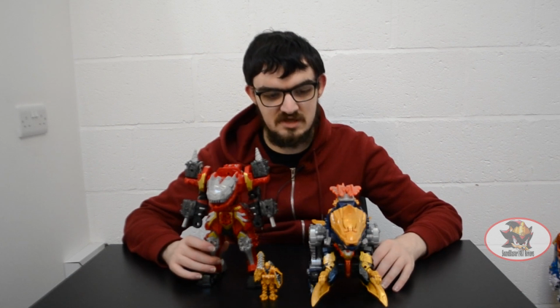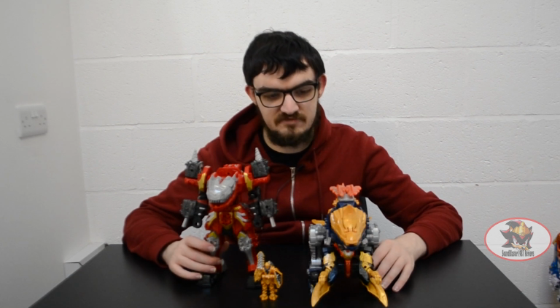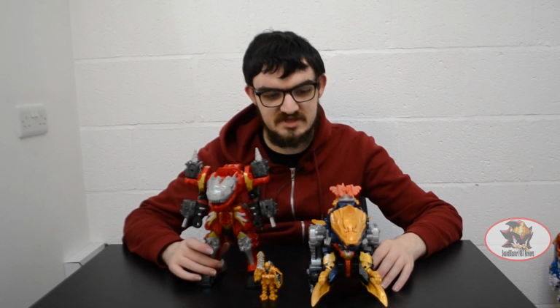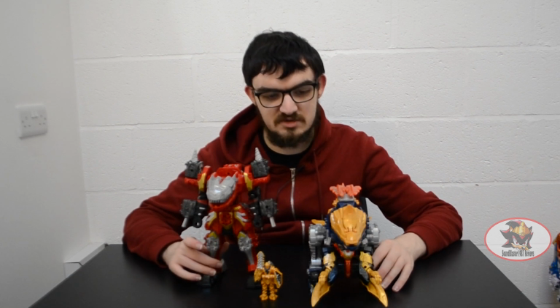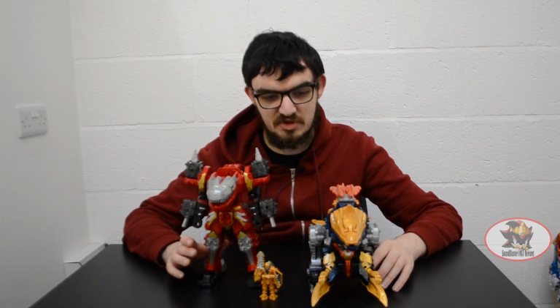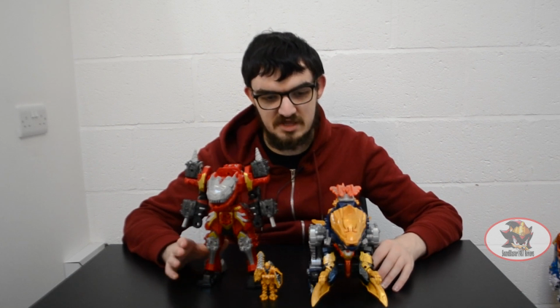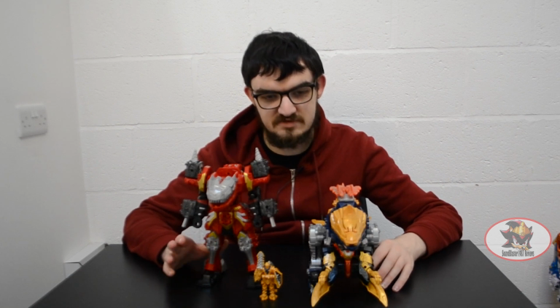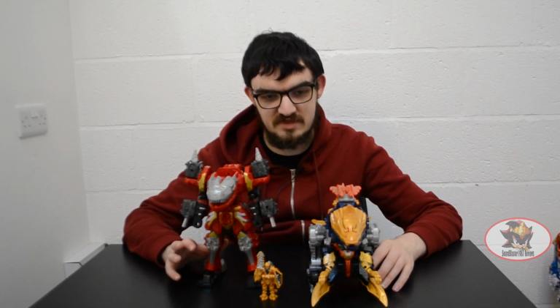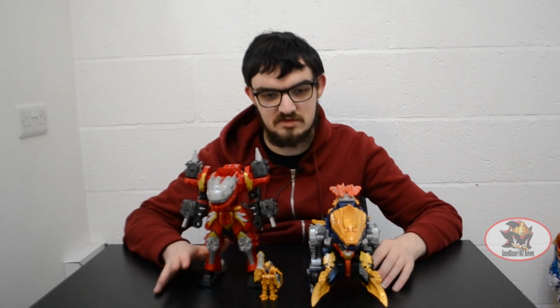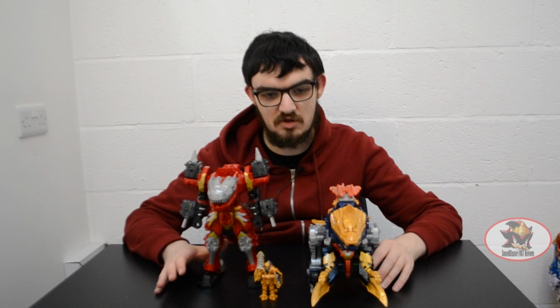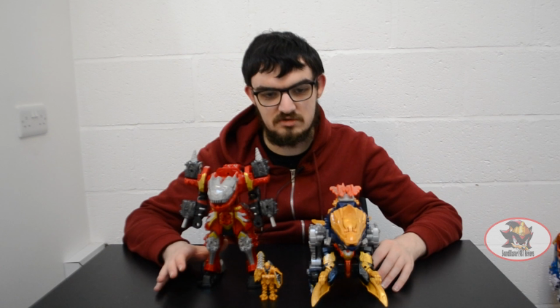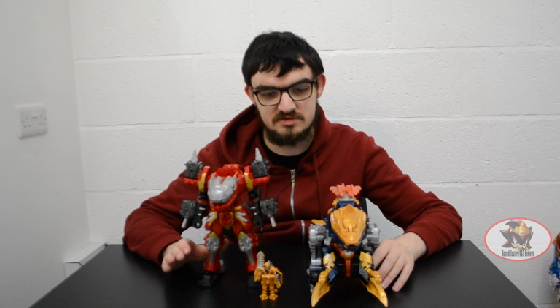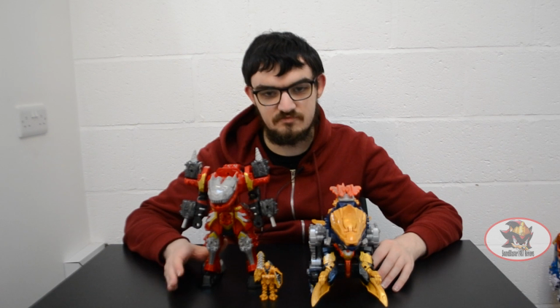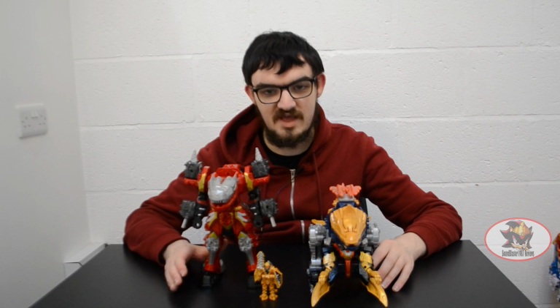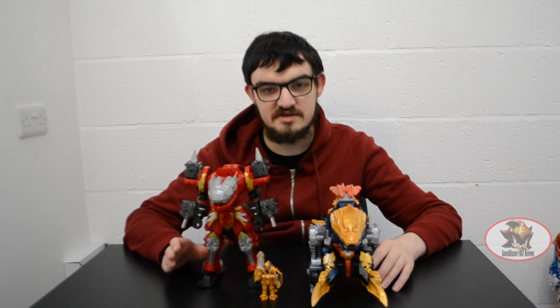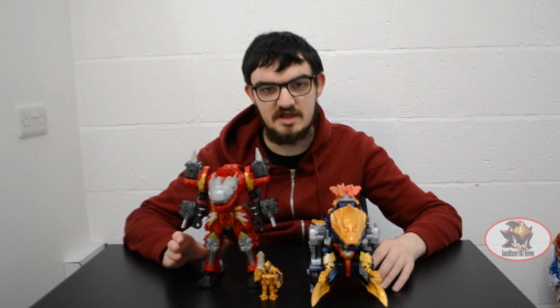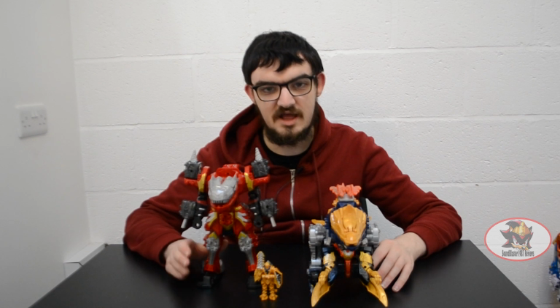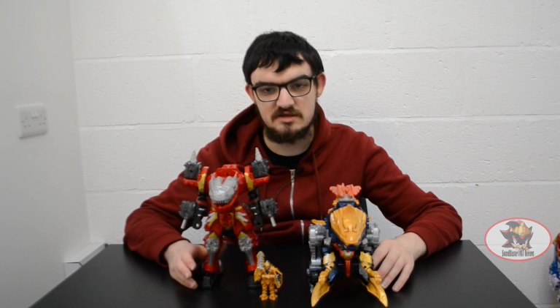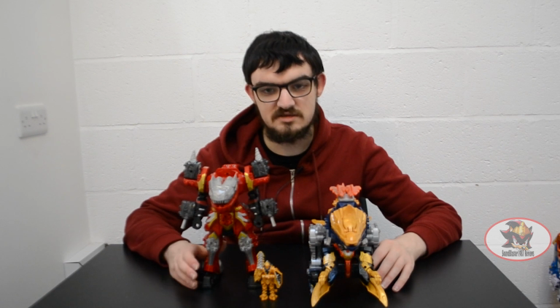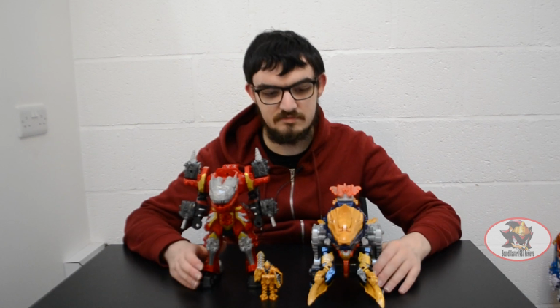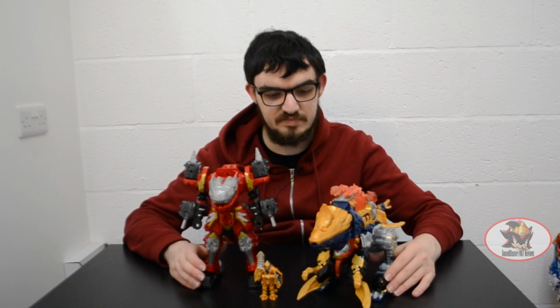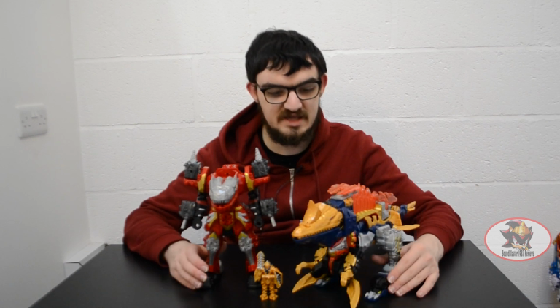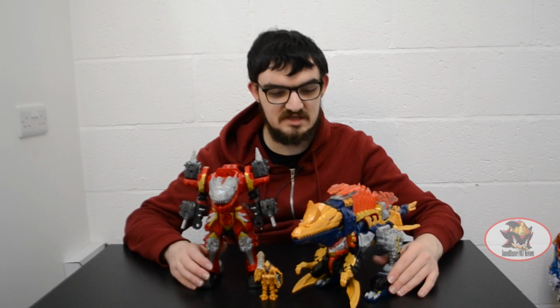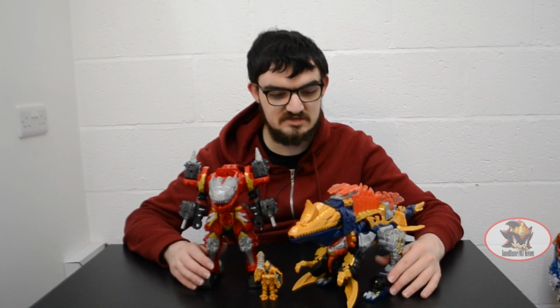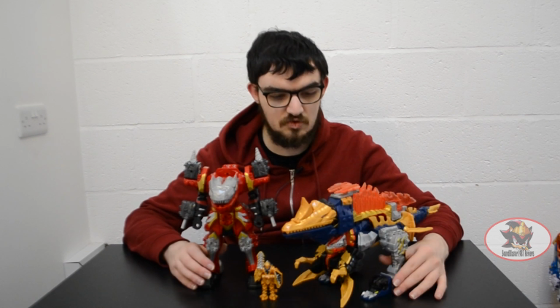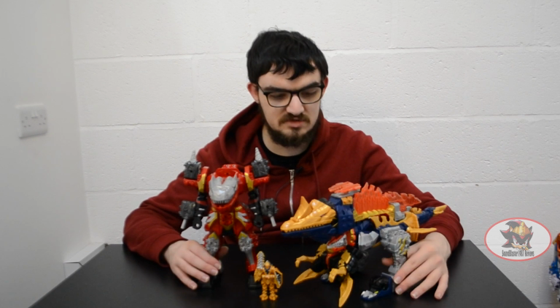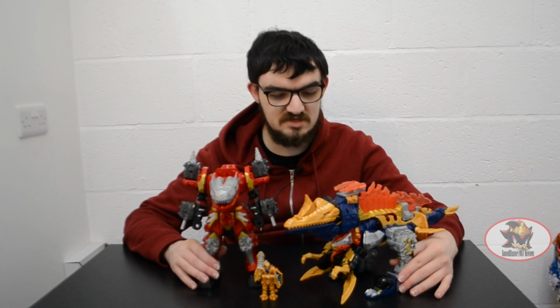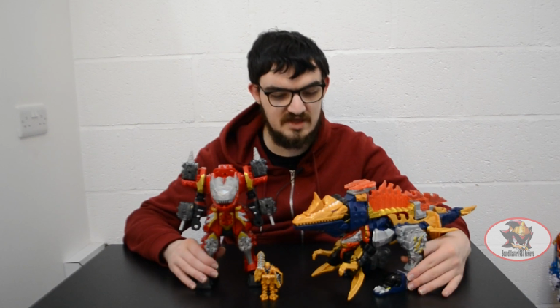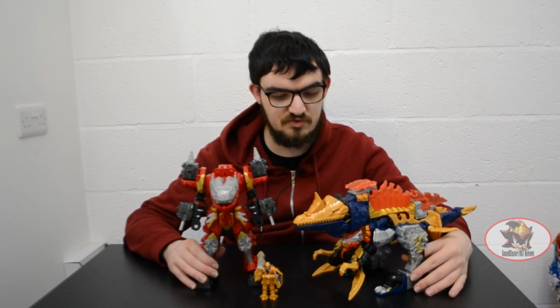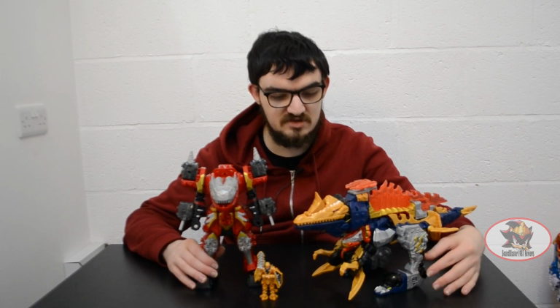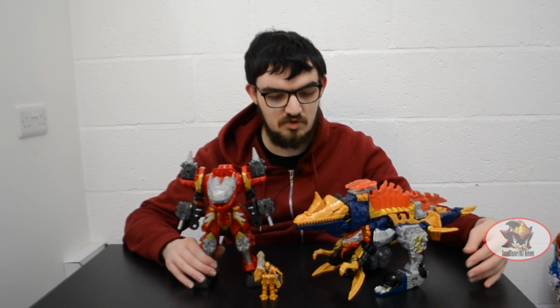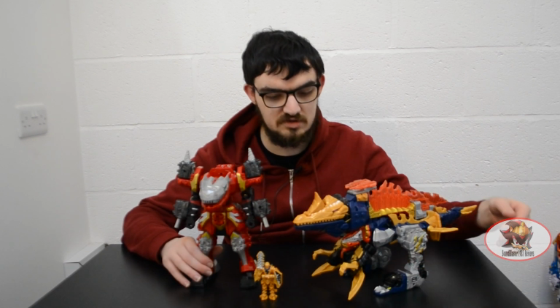This combines the Gold, Red, and Blazing Zords together into one.